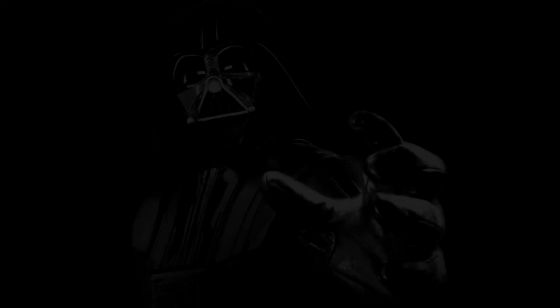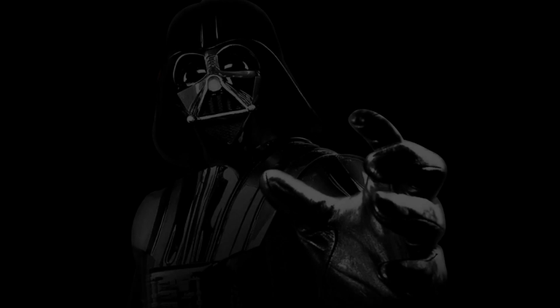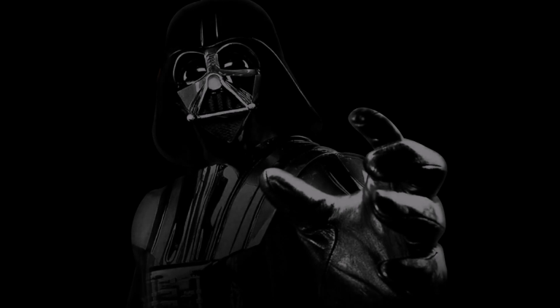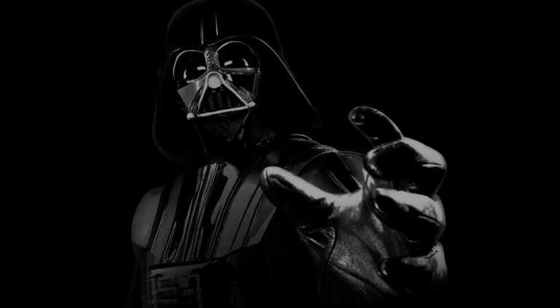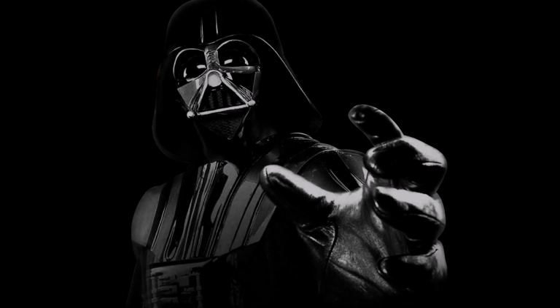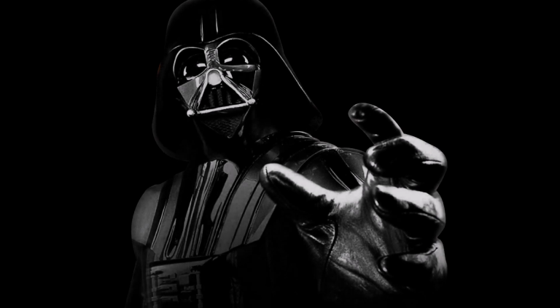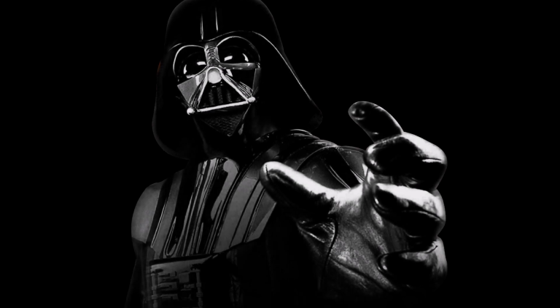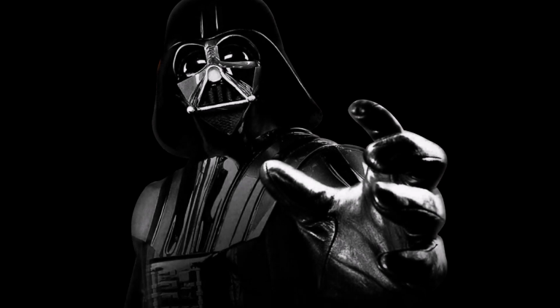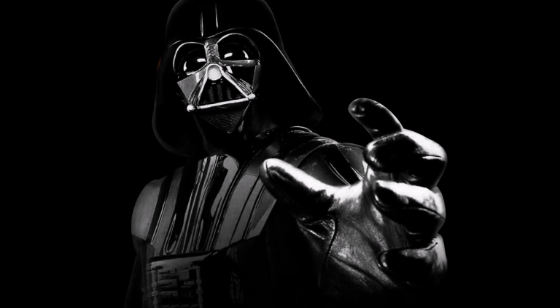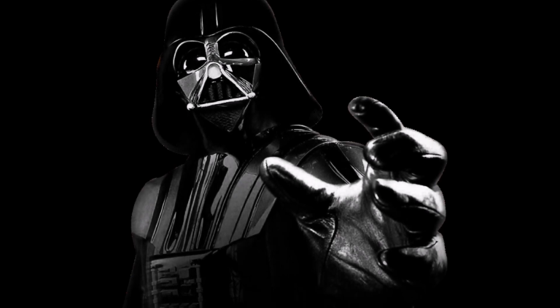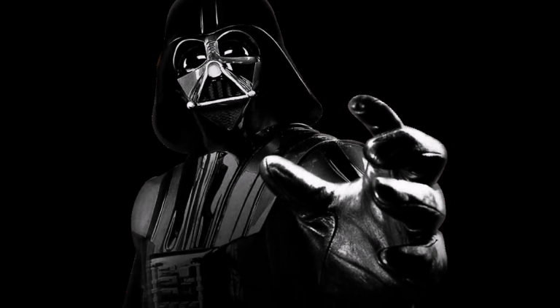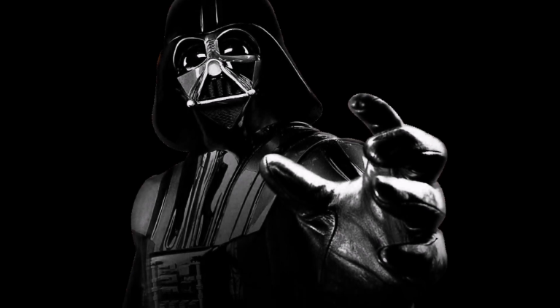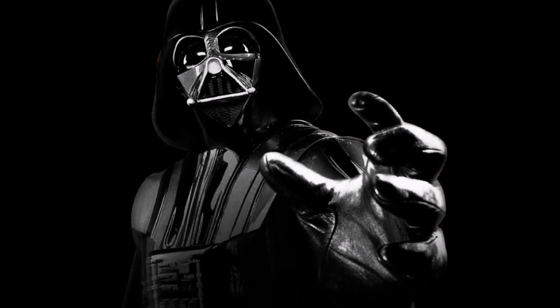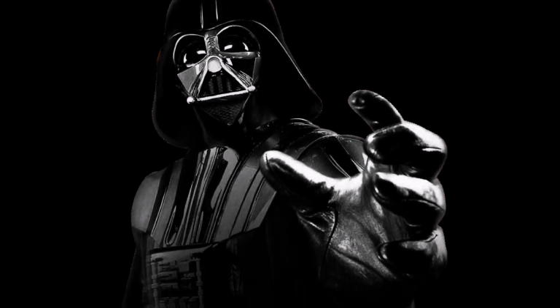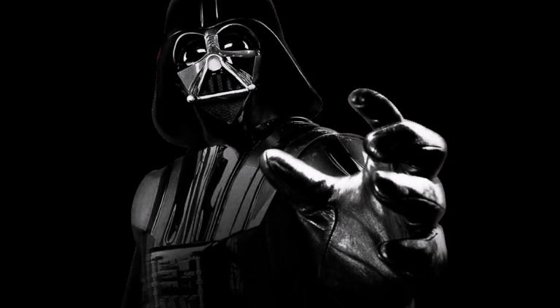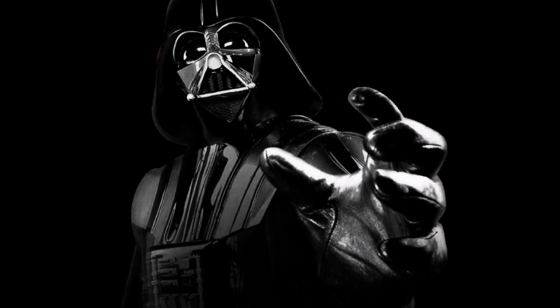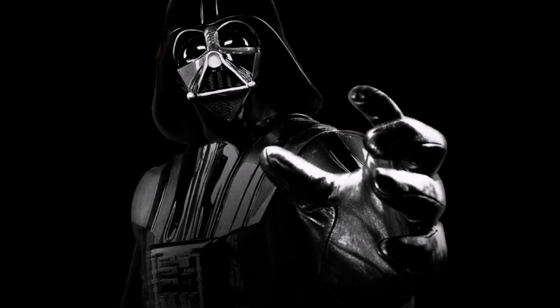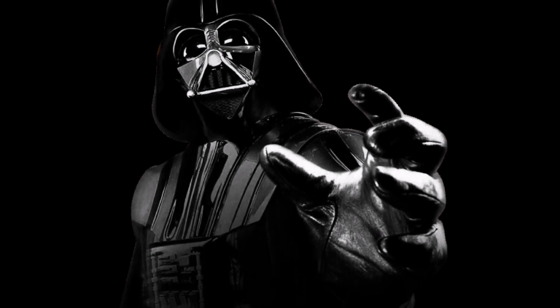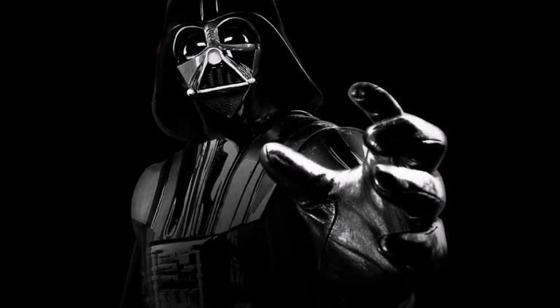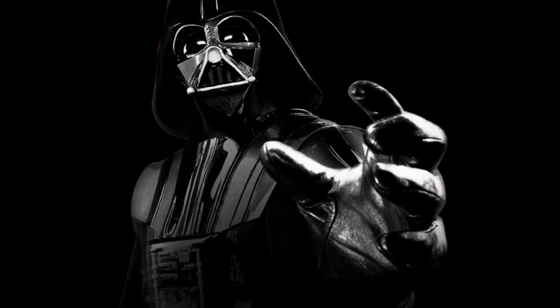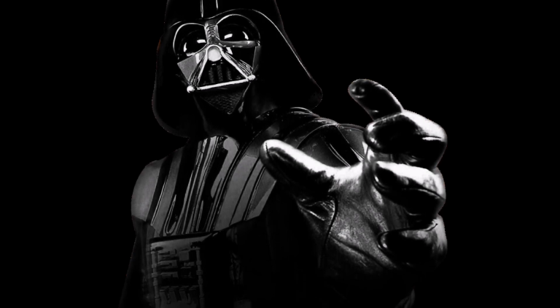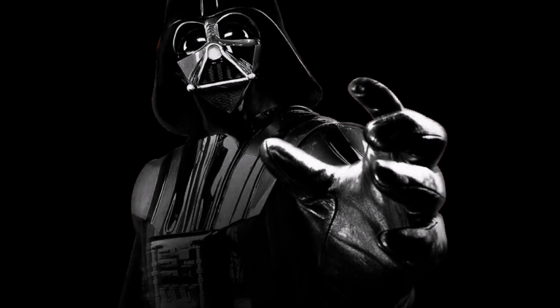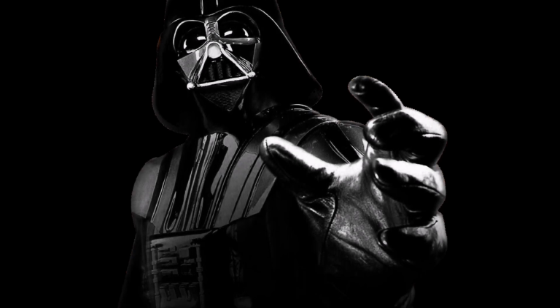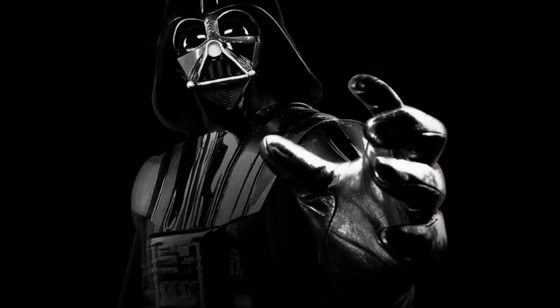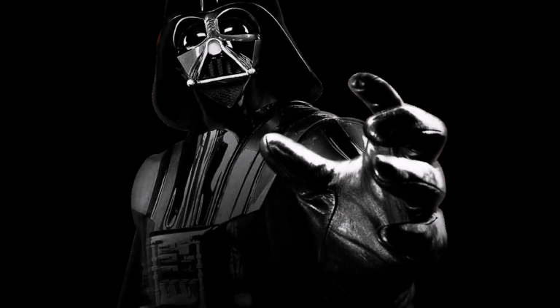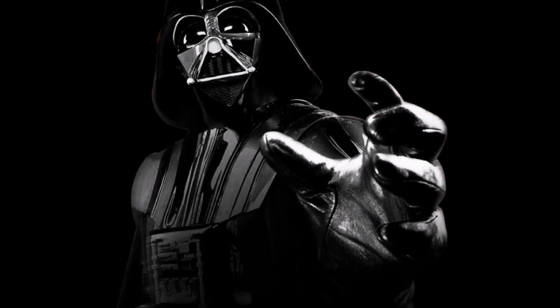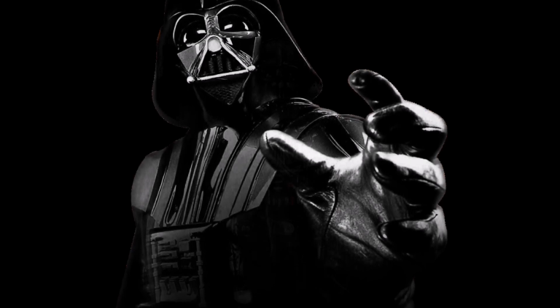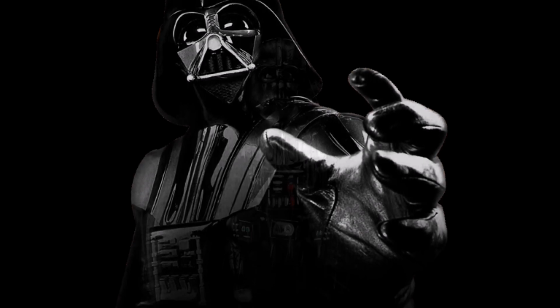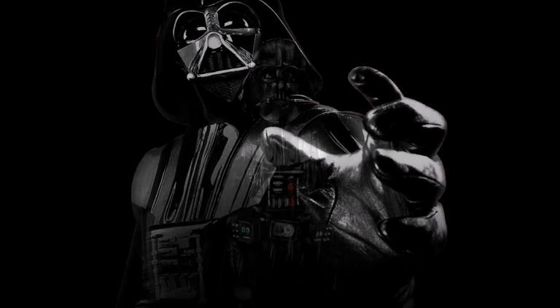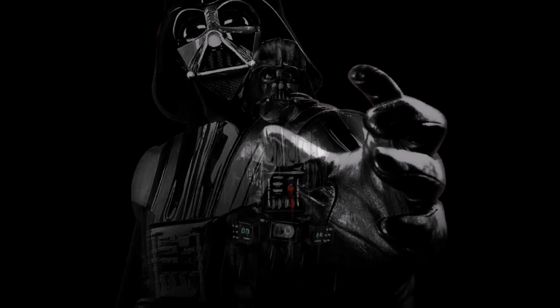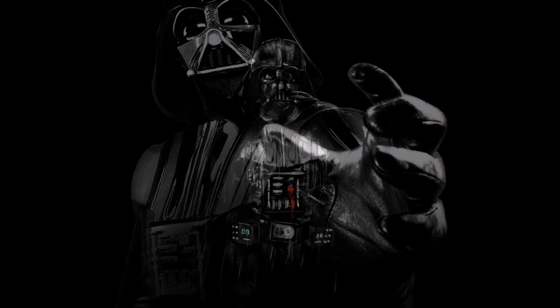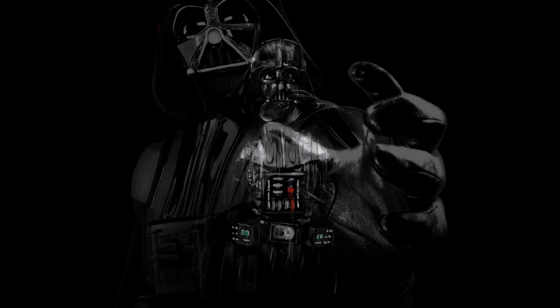Darth Vader's armor contained many mysteries and hidden gems. In the case of his right glove, this was meant literally.